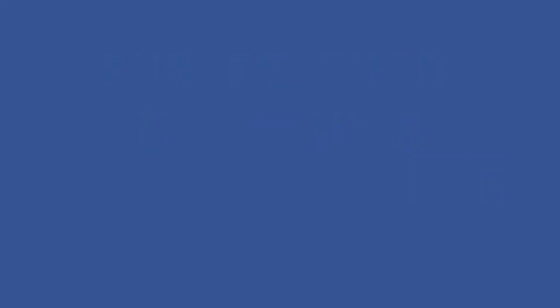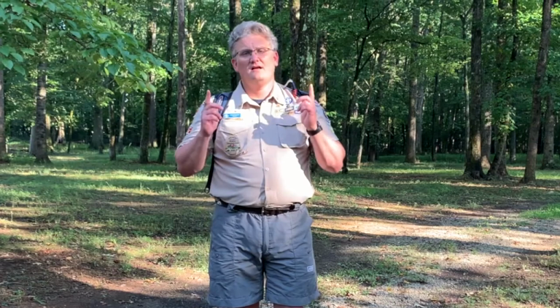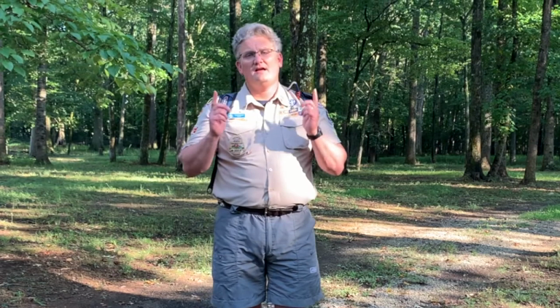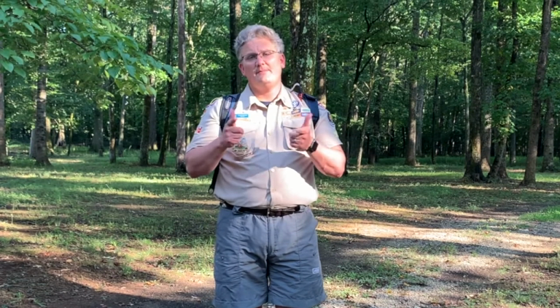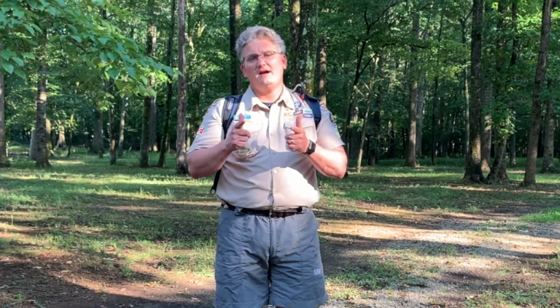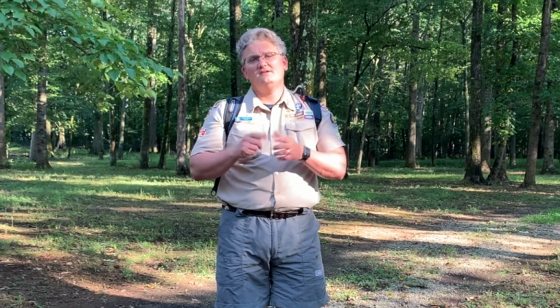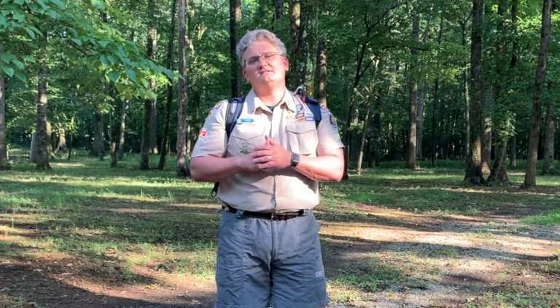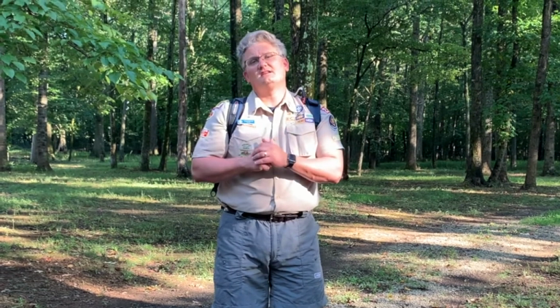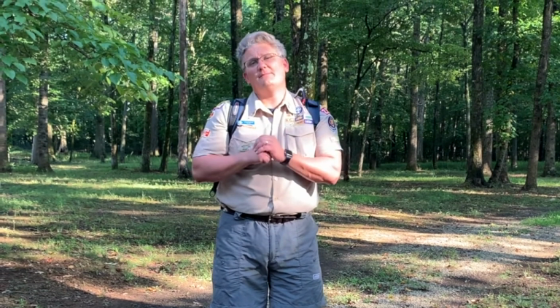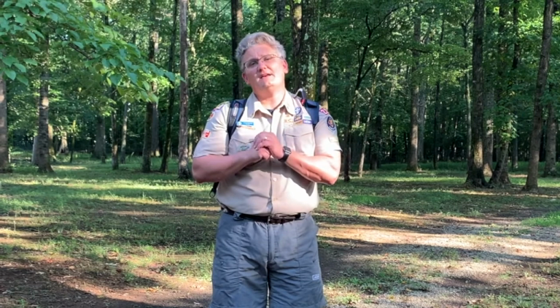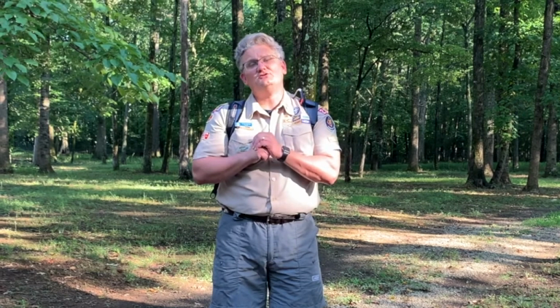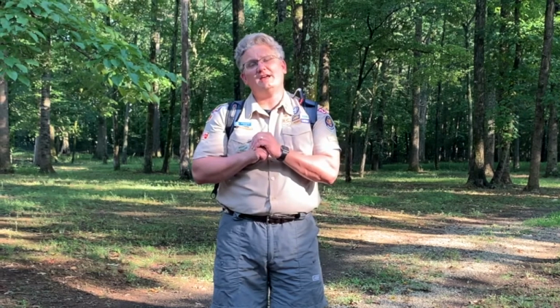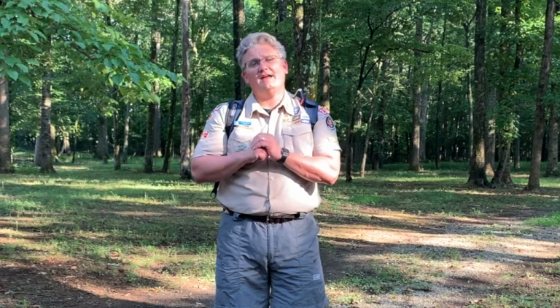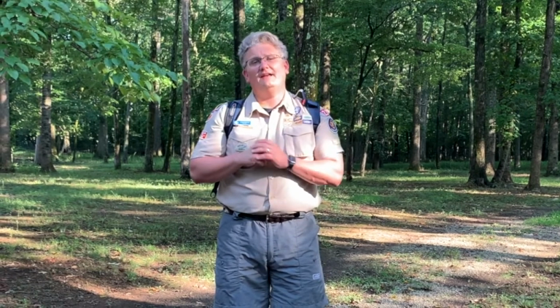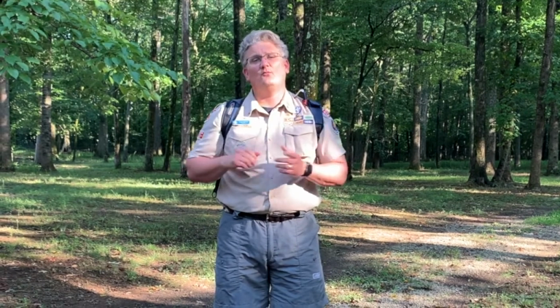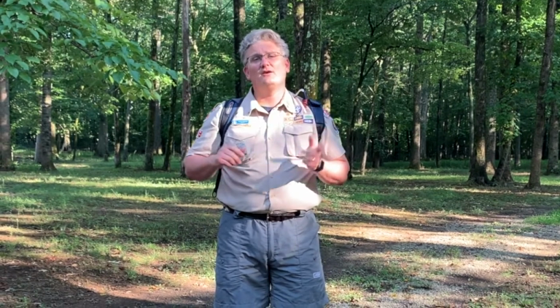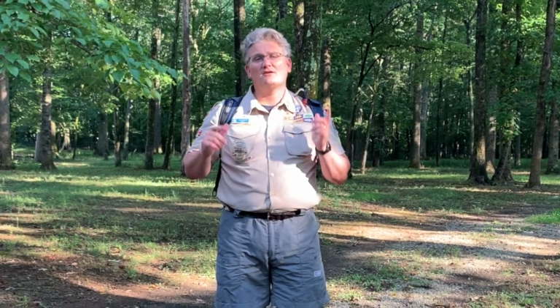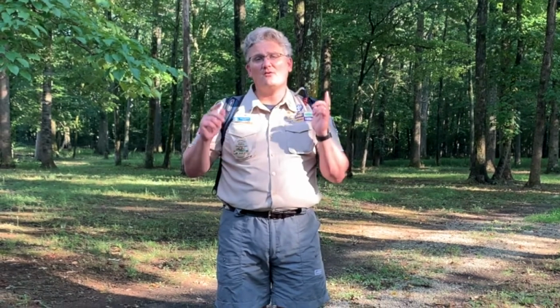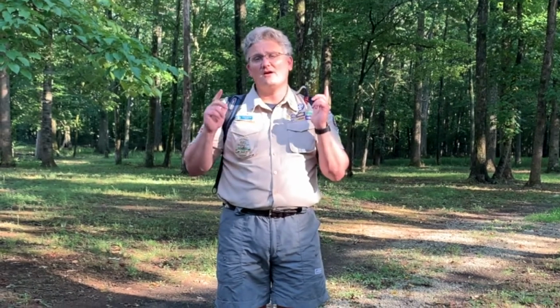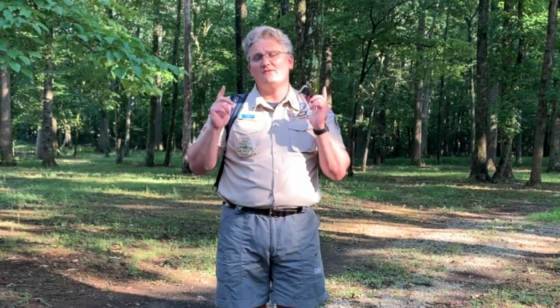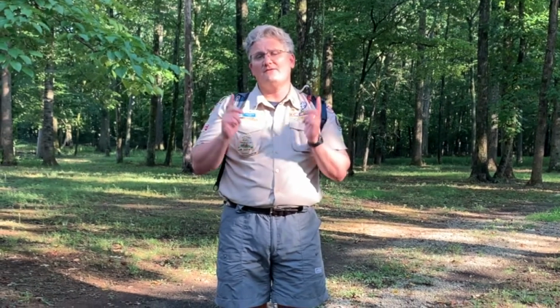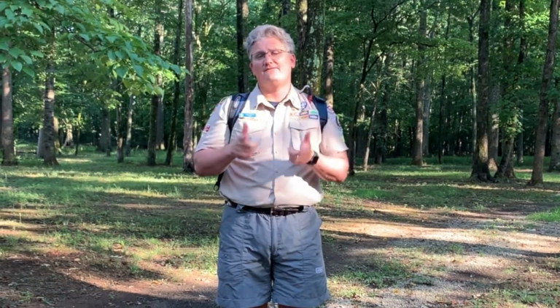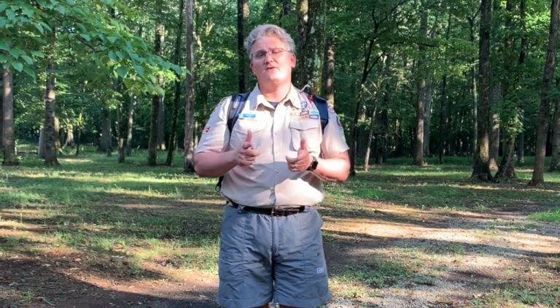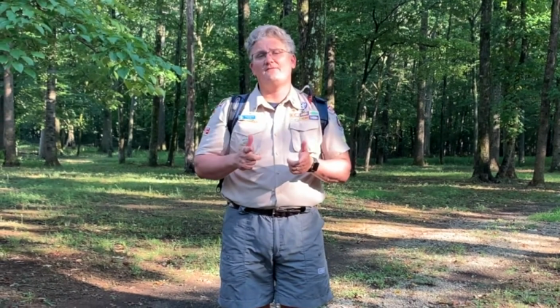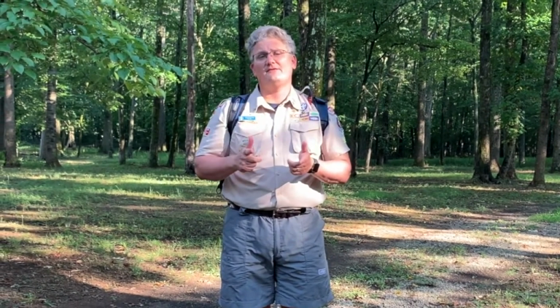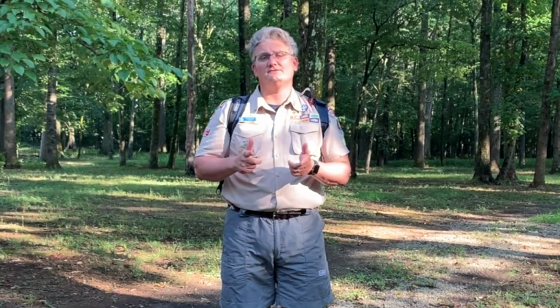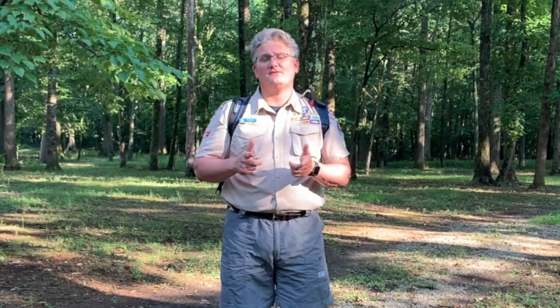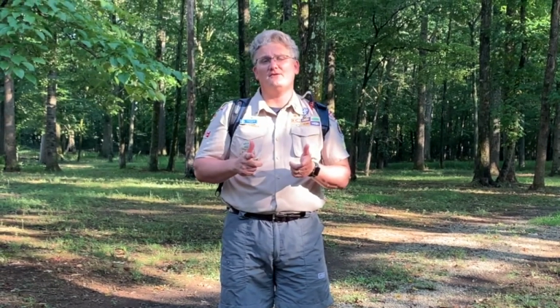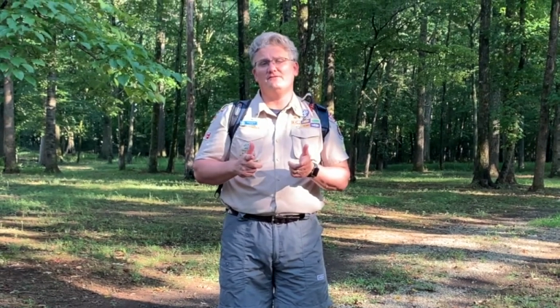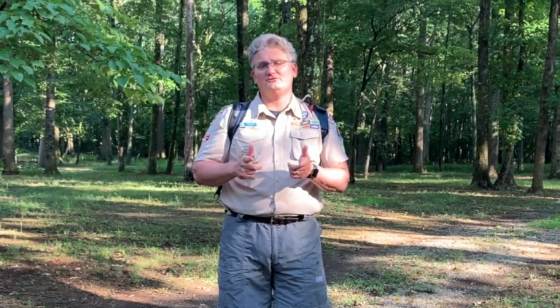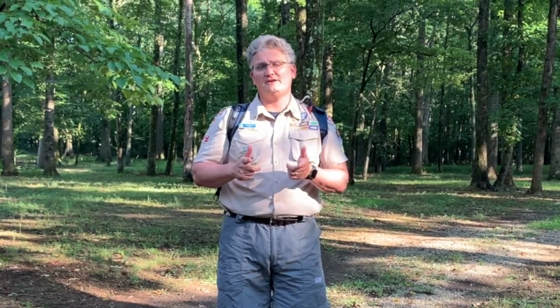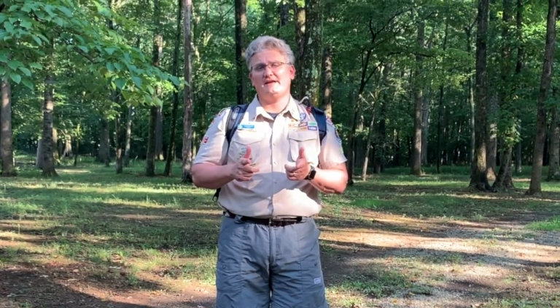Hey Bears, this is Cub Master Chad. We are going over the Fur, Feathers, and Fern adventure today.